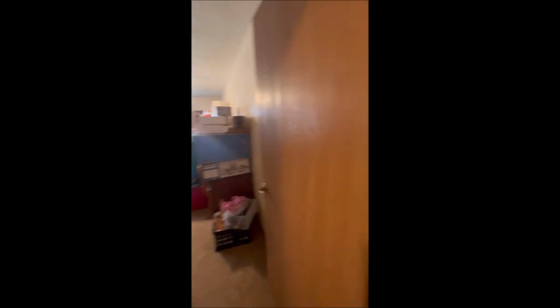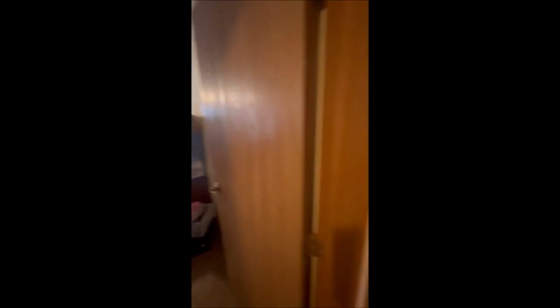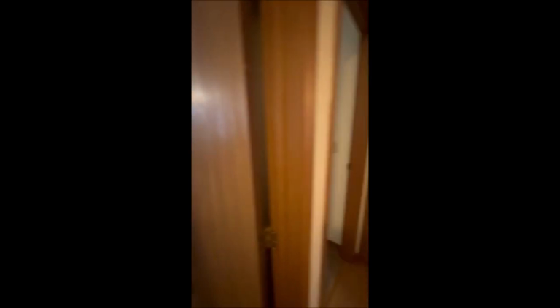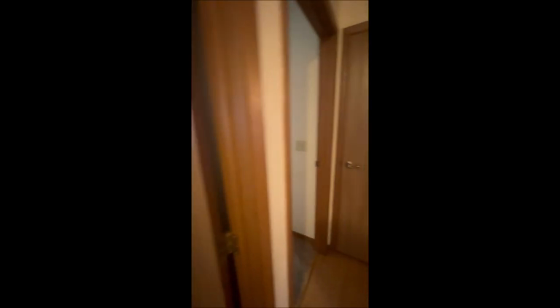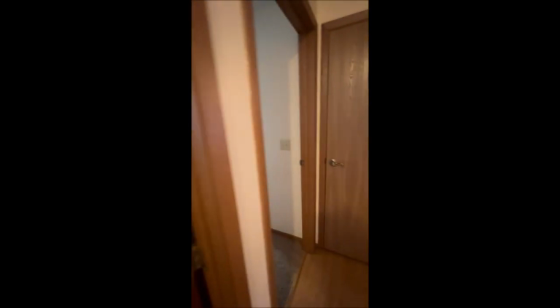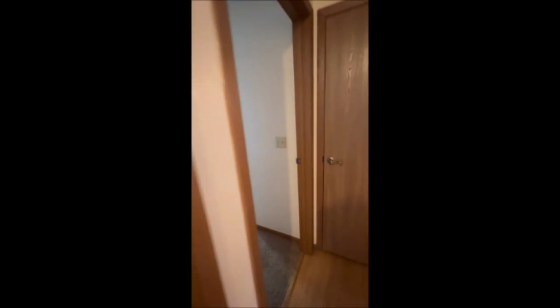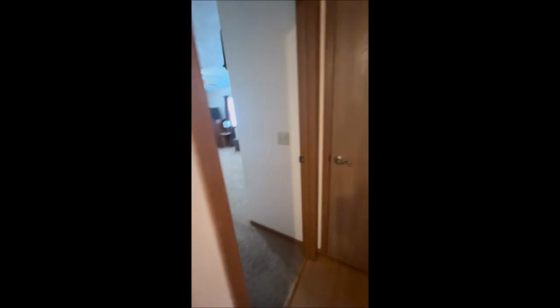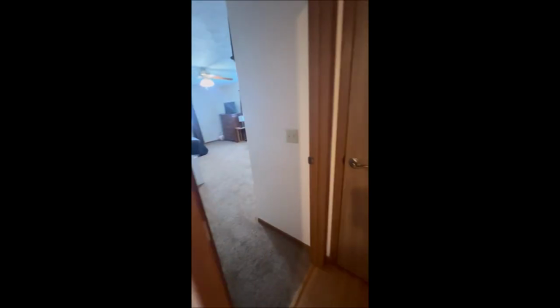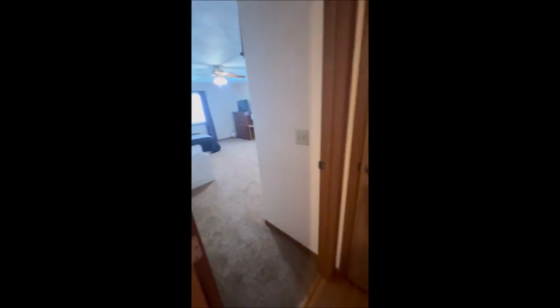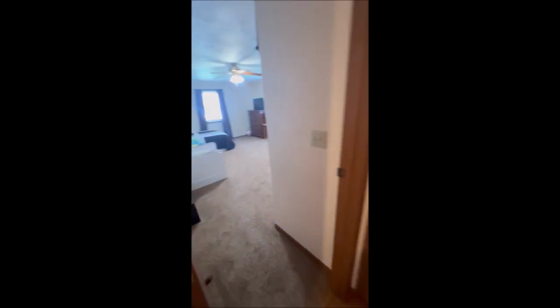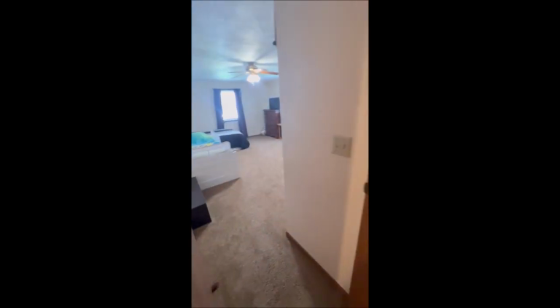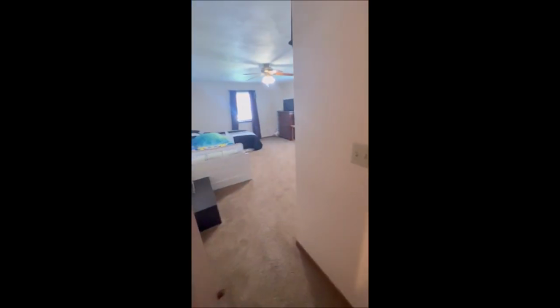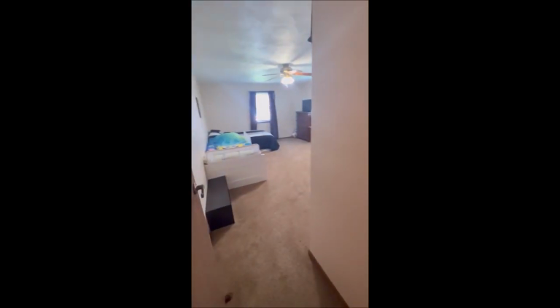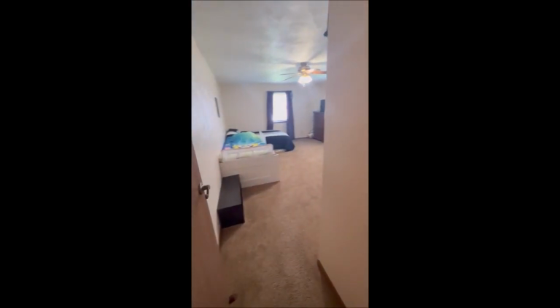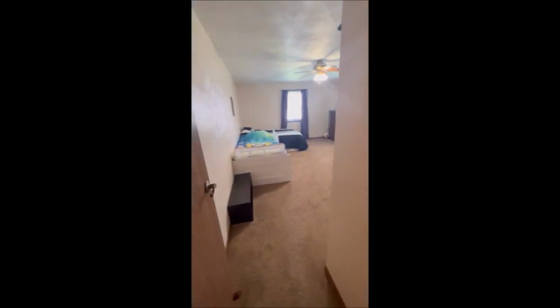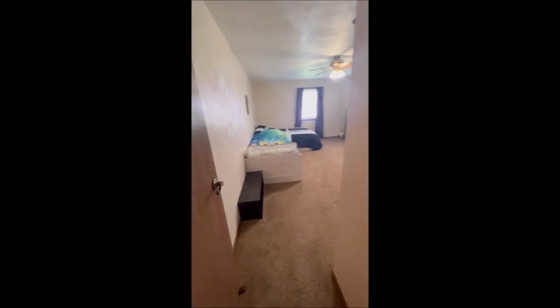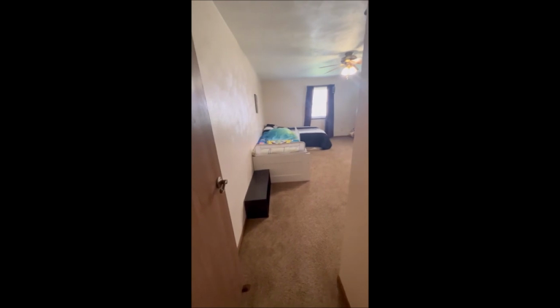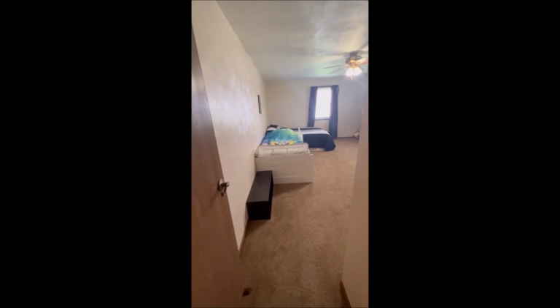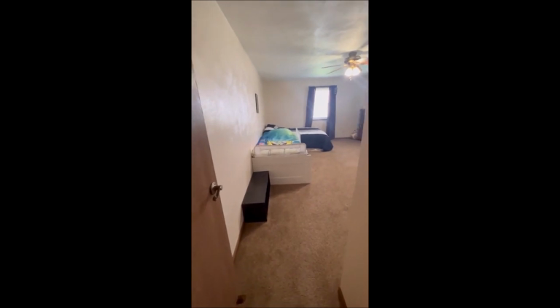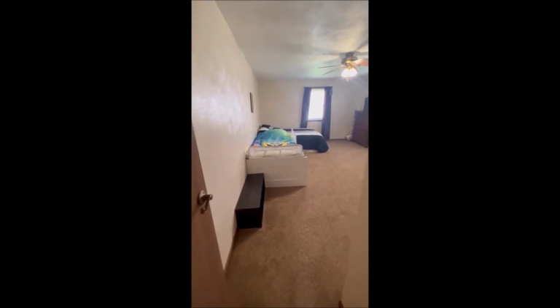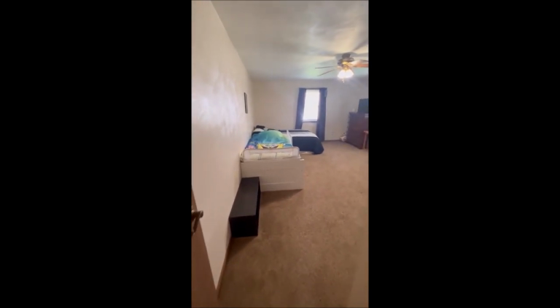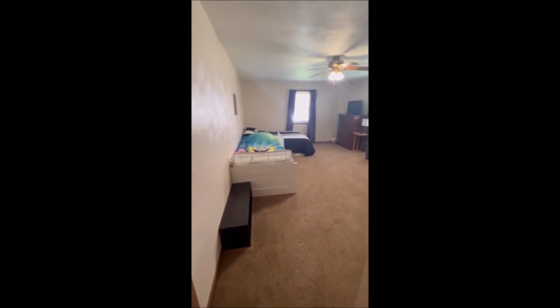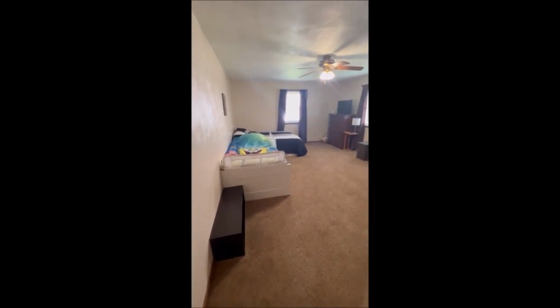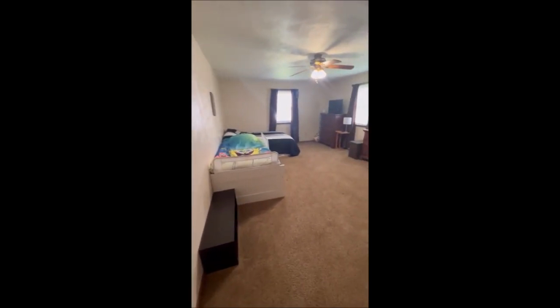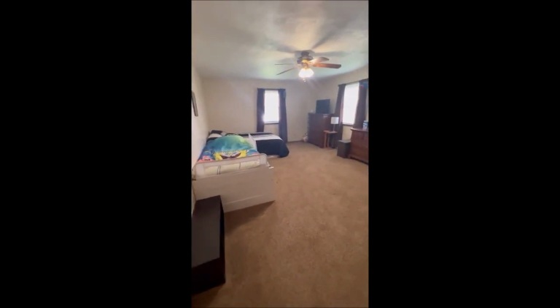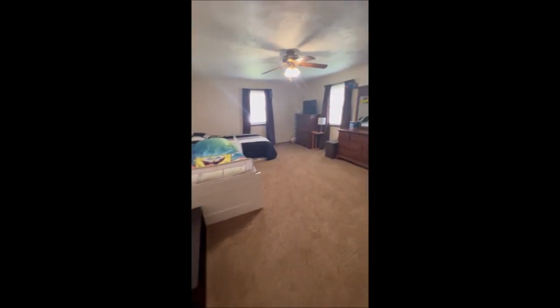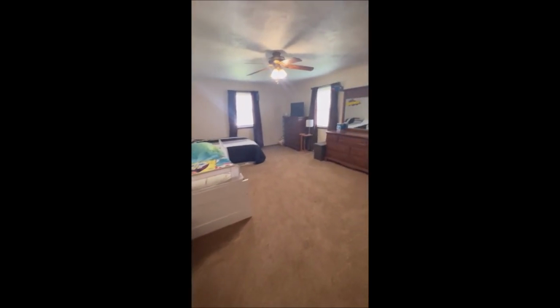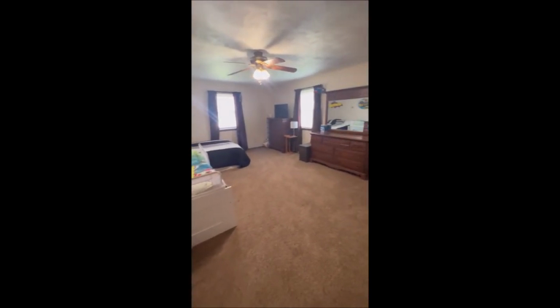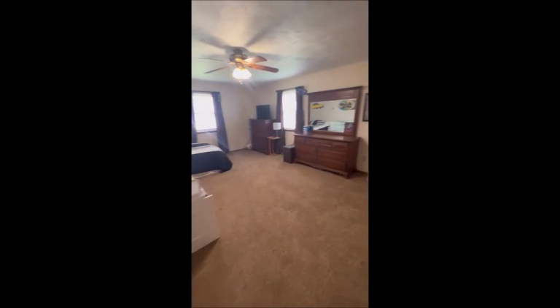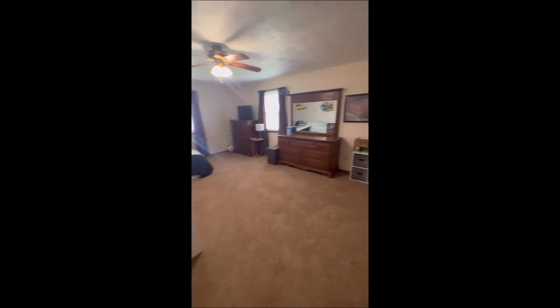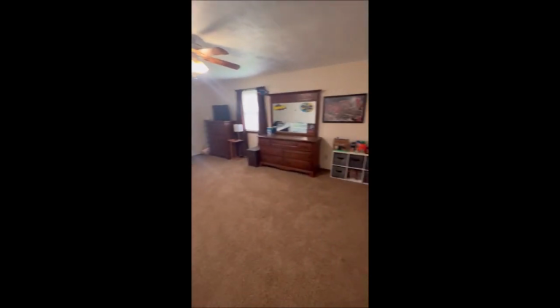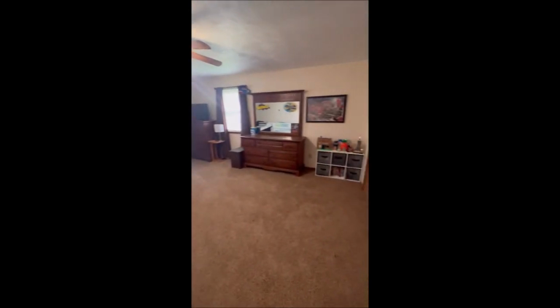Working our way back — bedroom number two. And again, as I mentioned, these bedrooms are massive. Huge bedrooms.